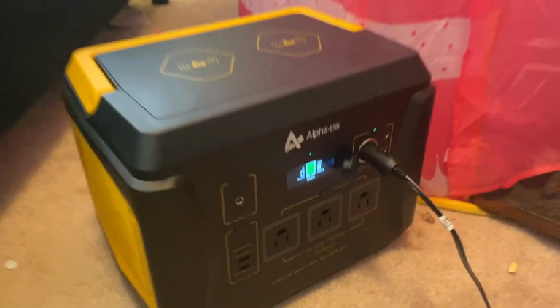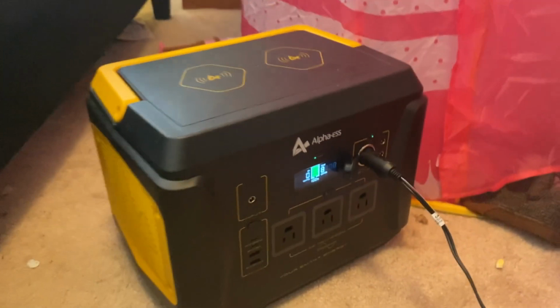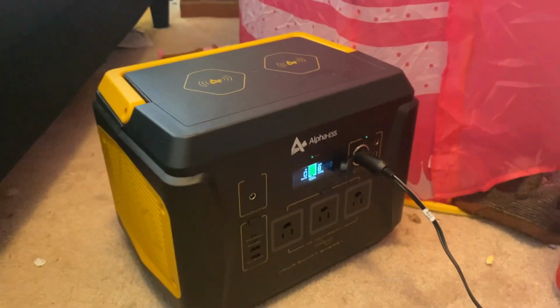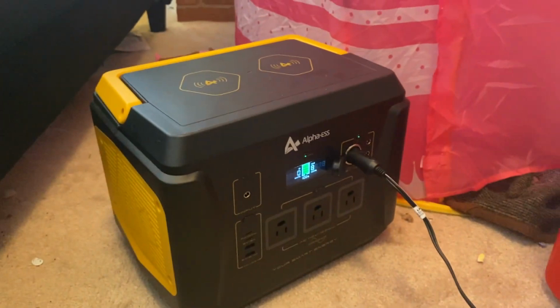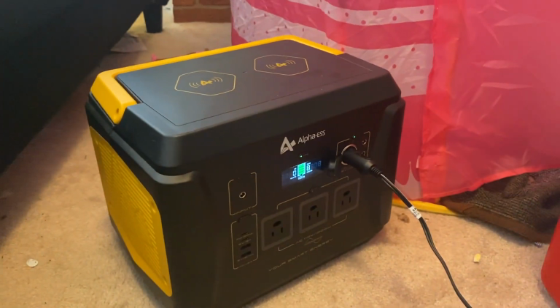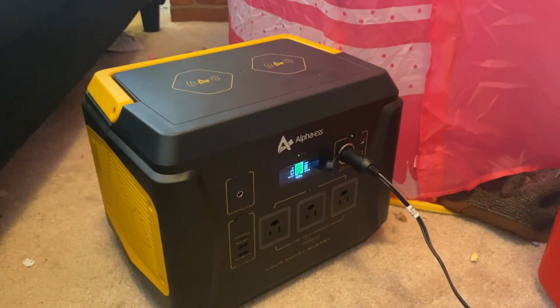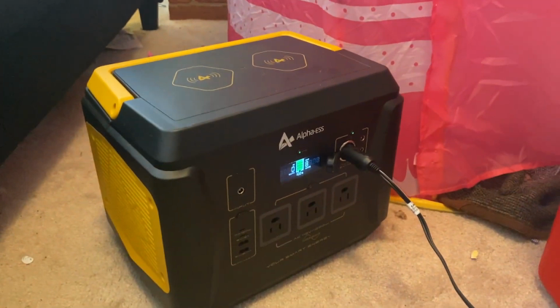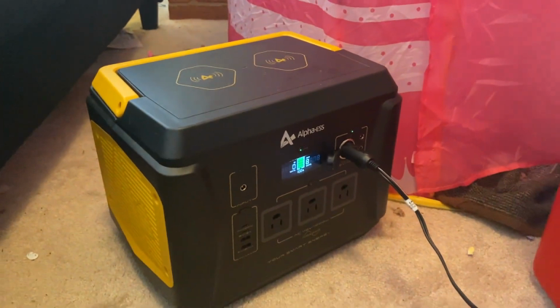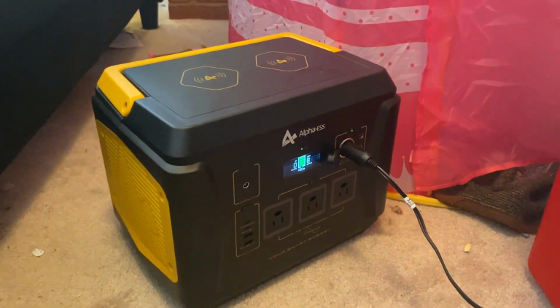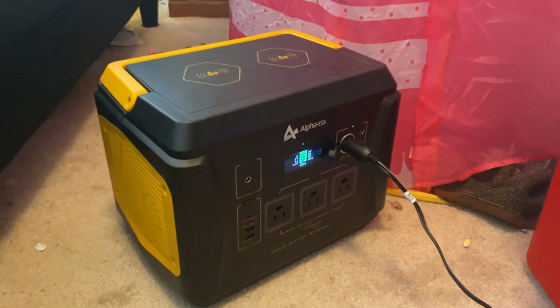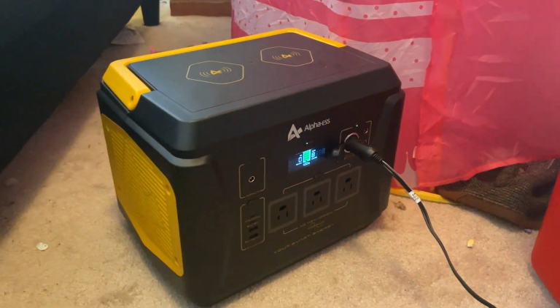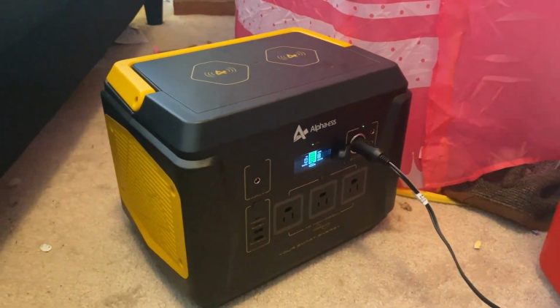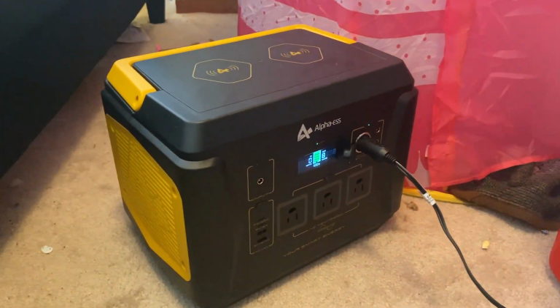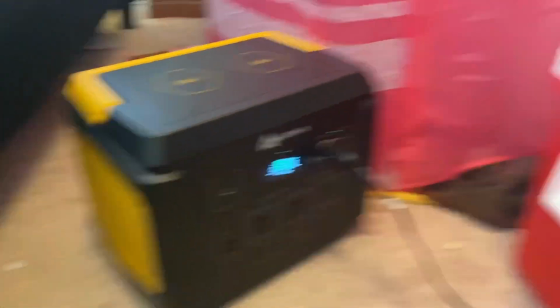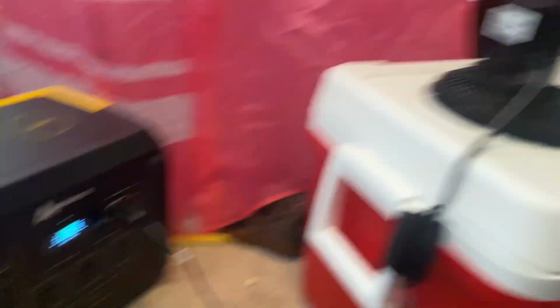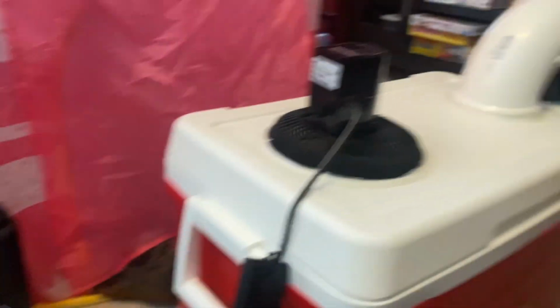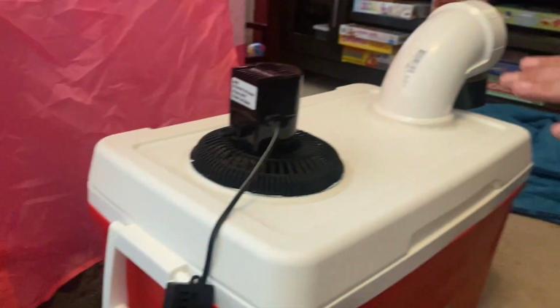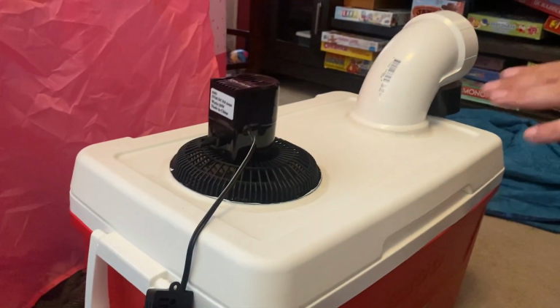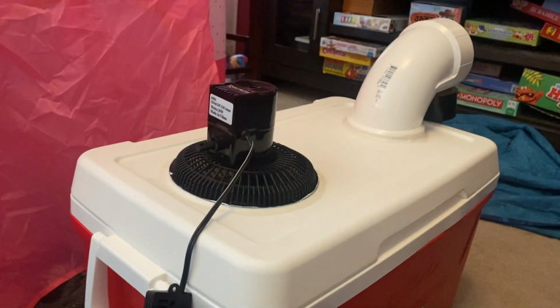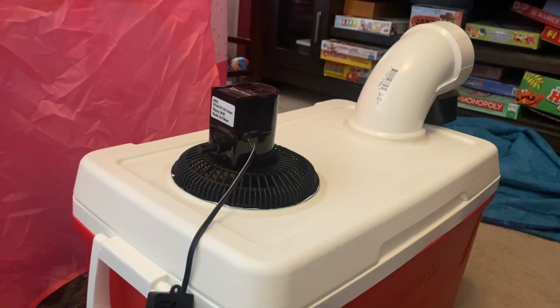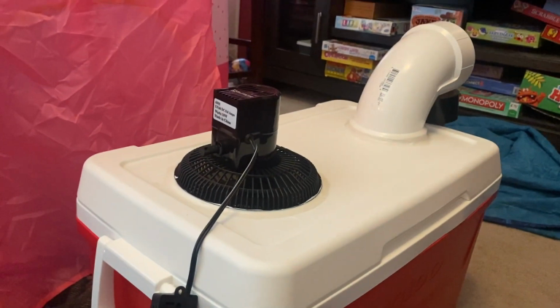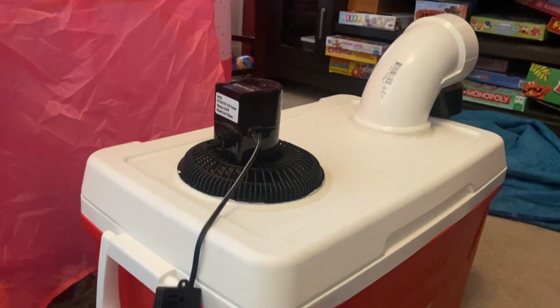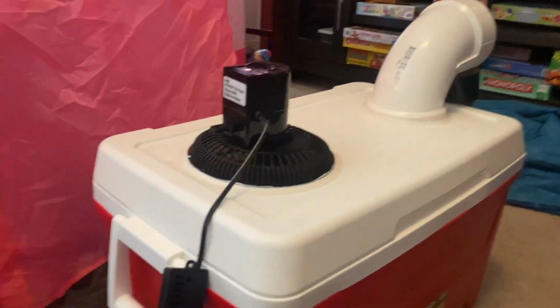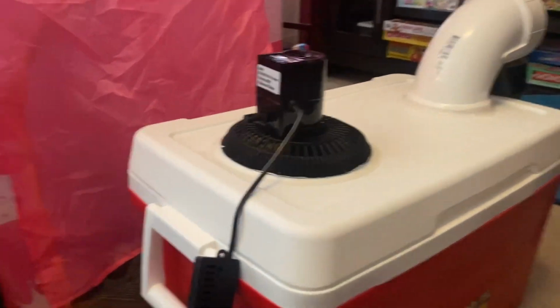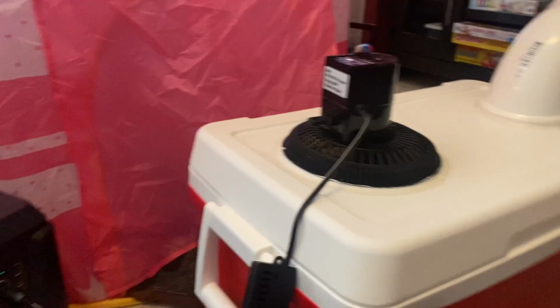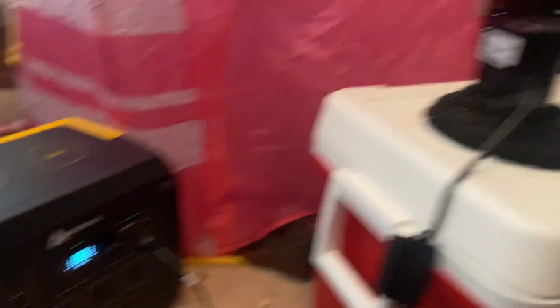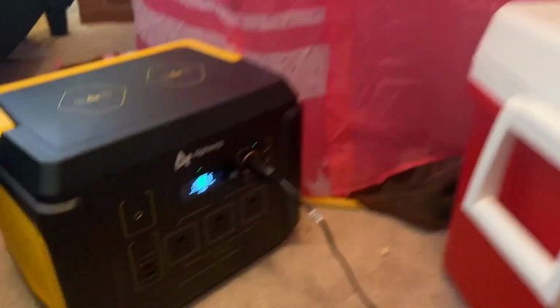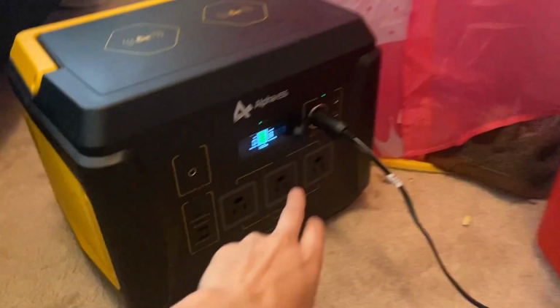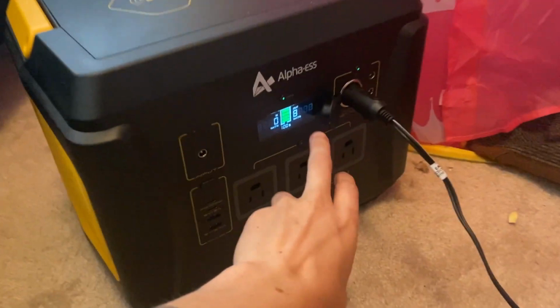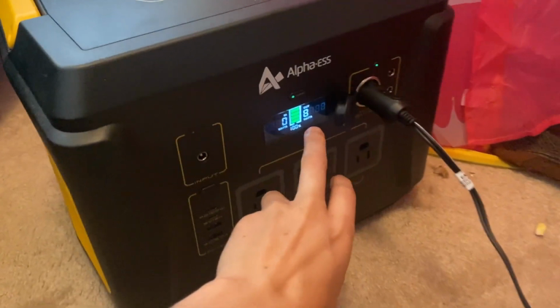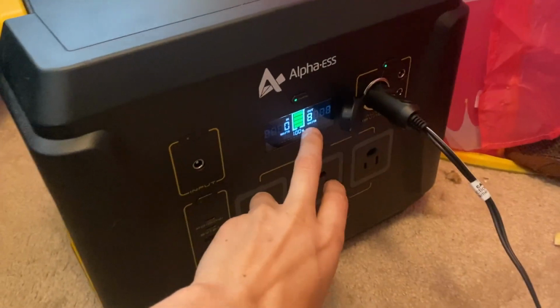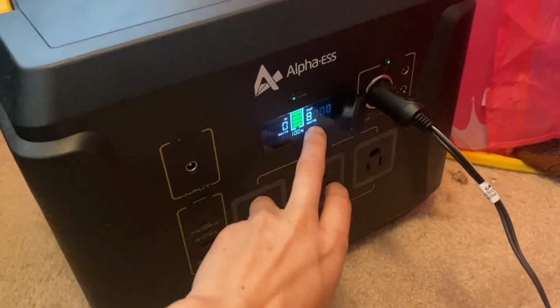The fan is advertised as a 10-watt fan, so that's amazing. This is a 1,000-watt generator here.